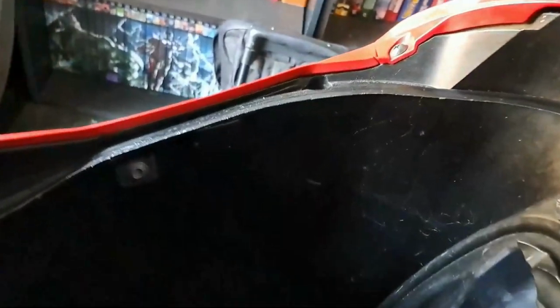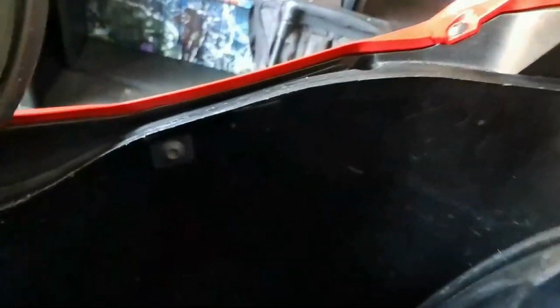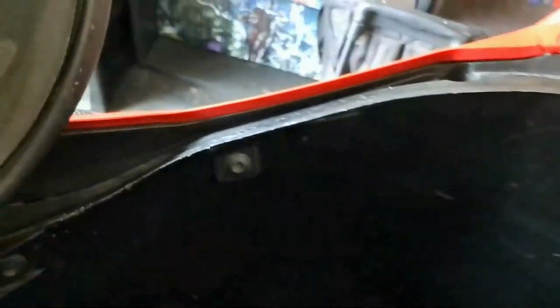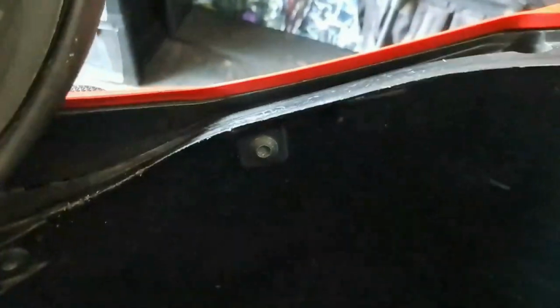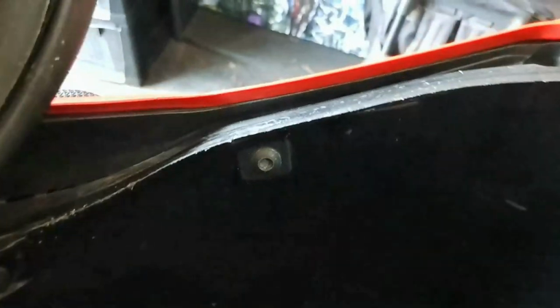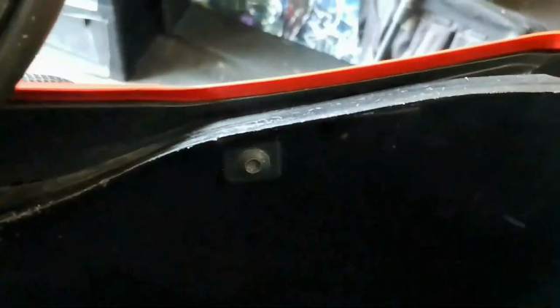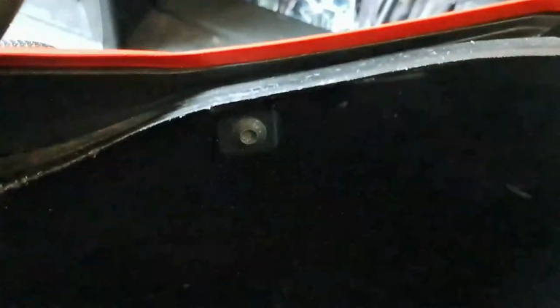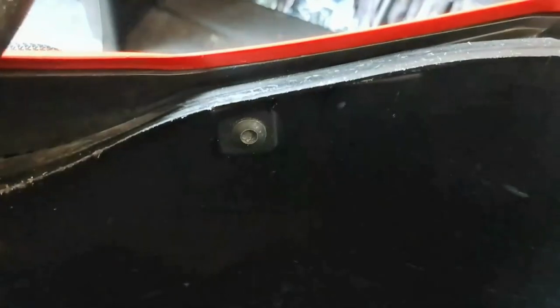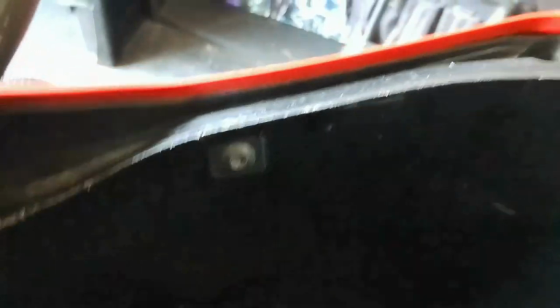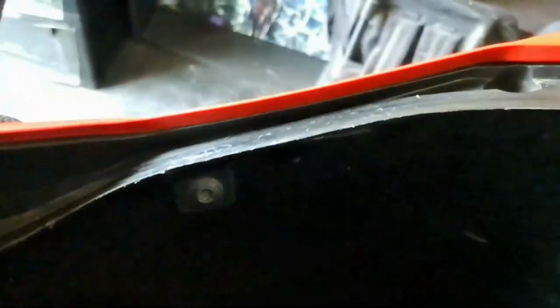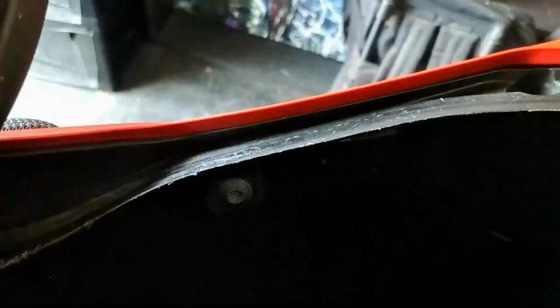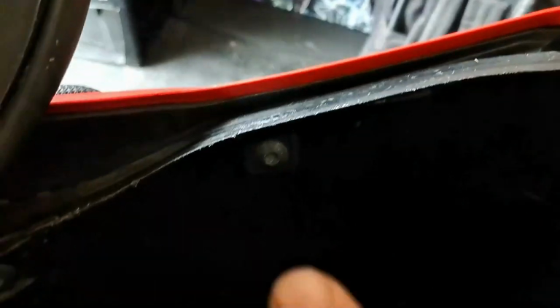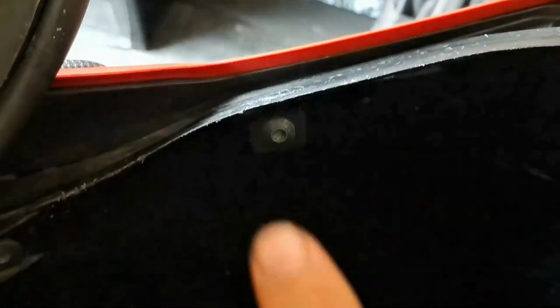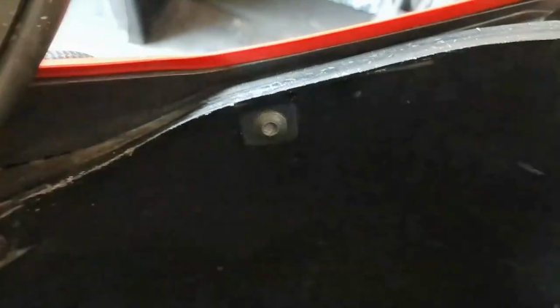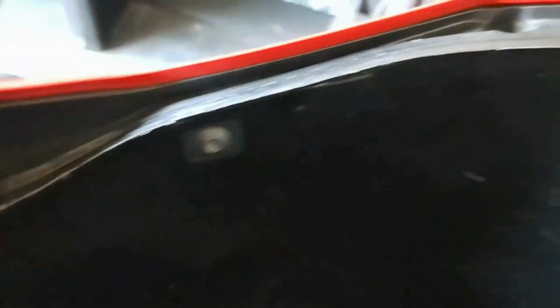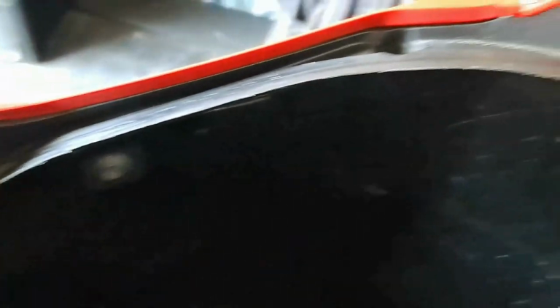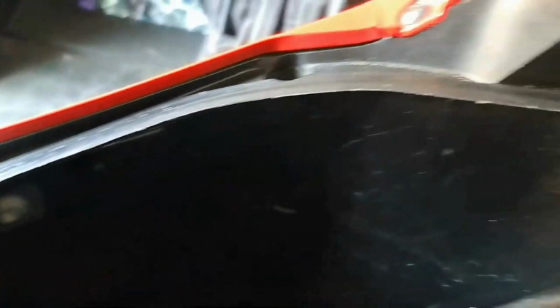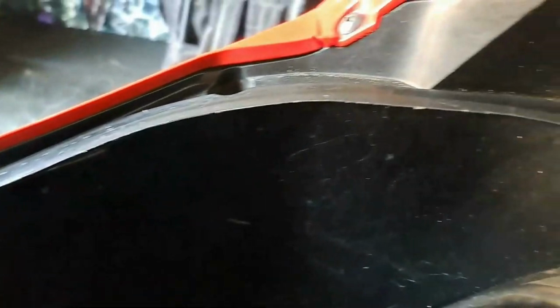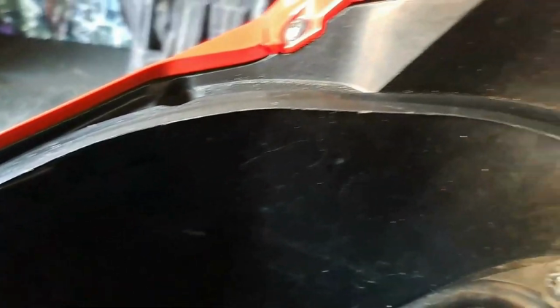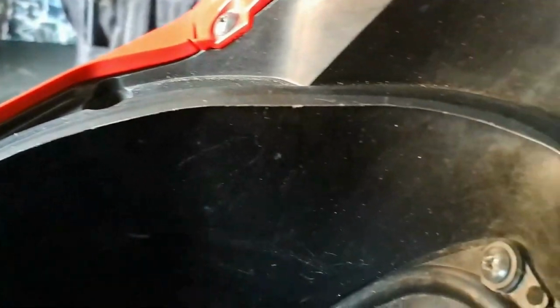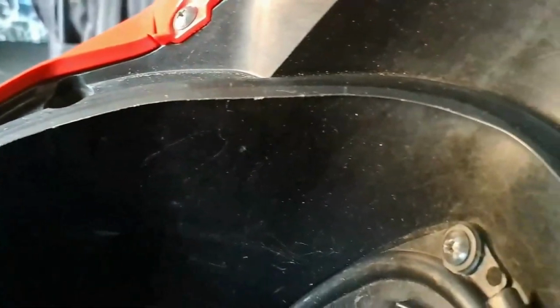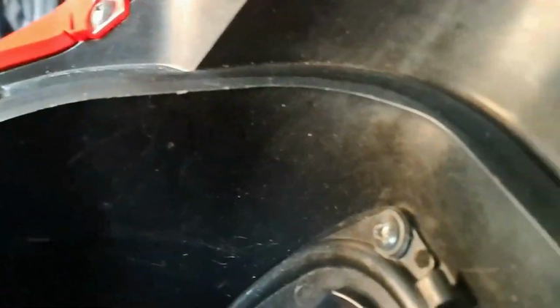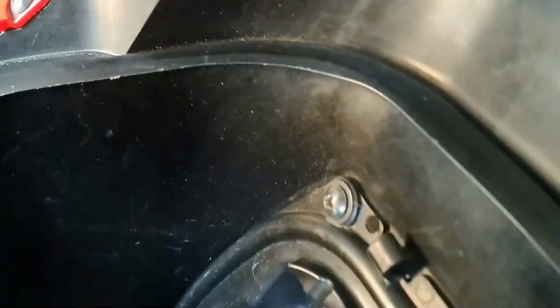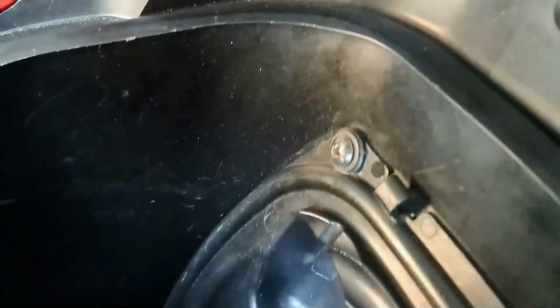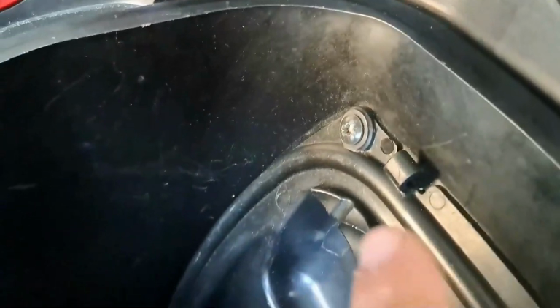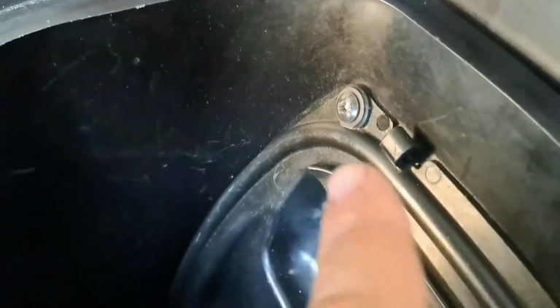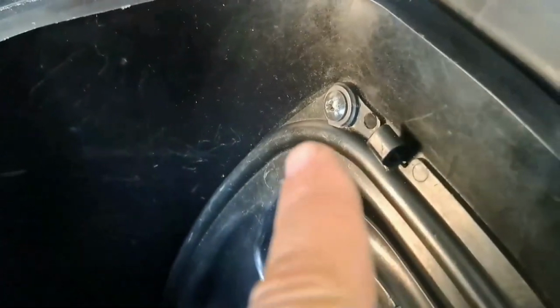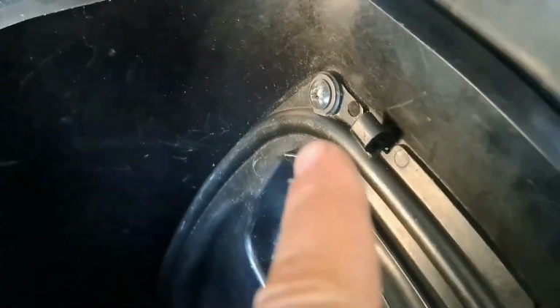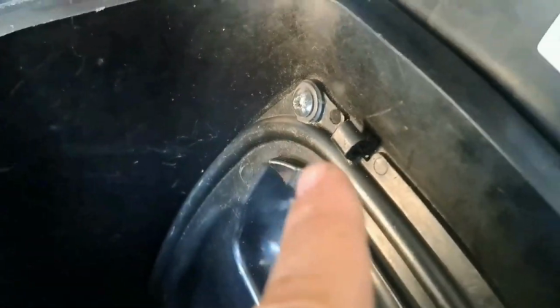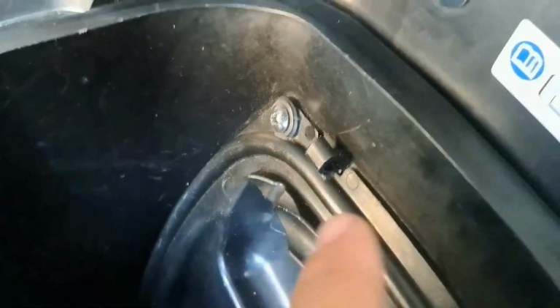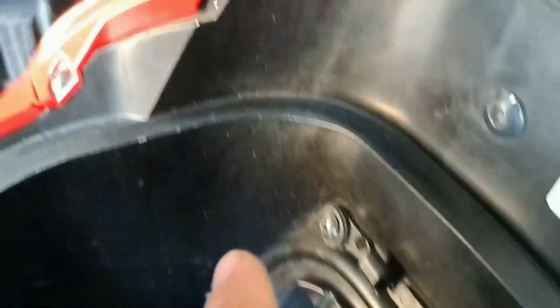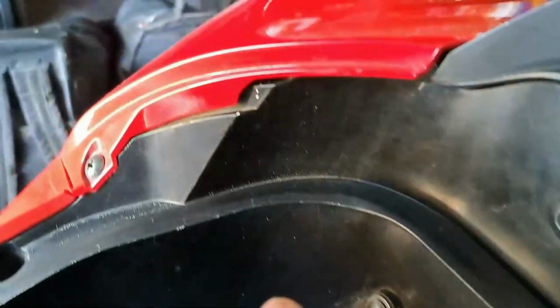To remove the air ducts you open up your fairing and you remove the following screws.